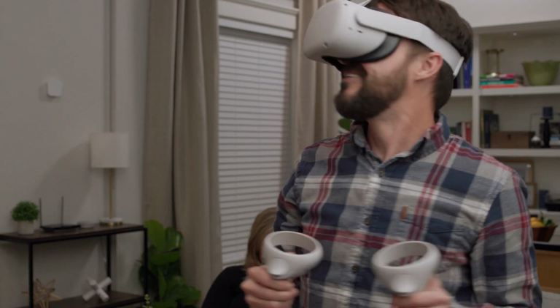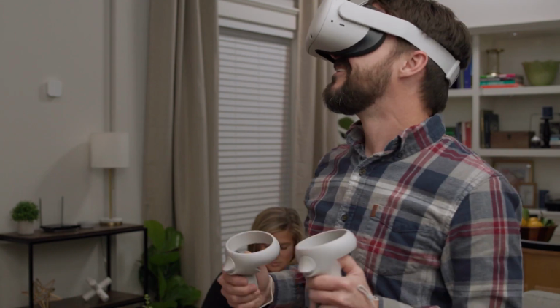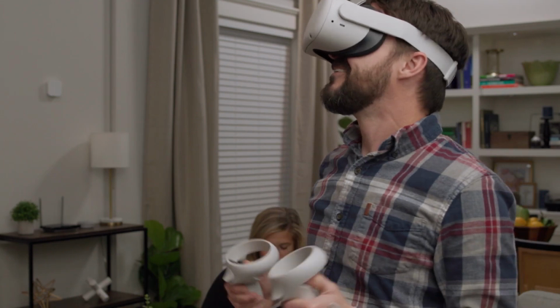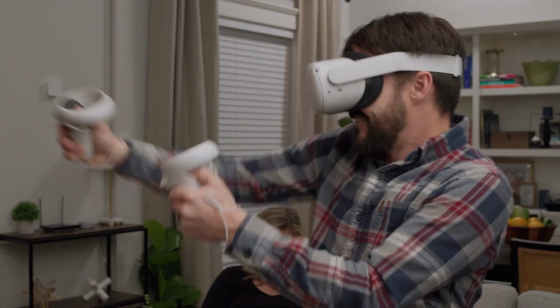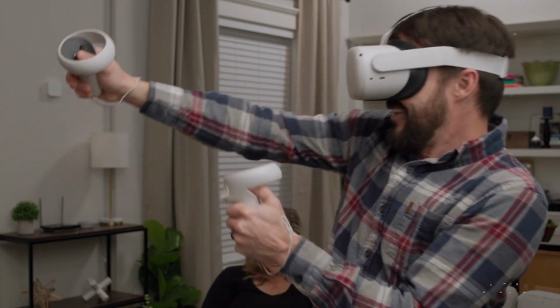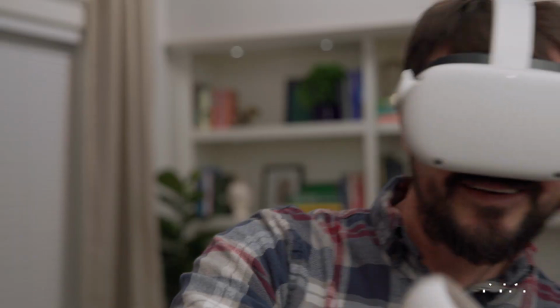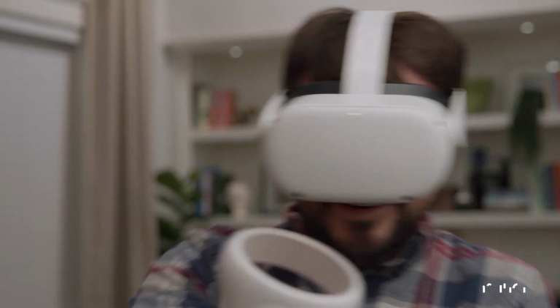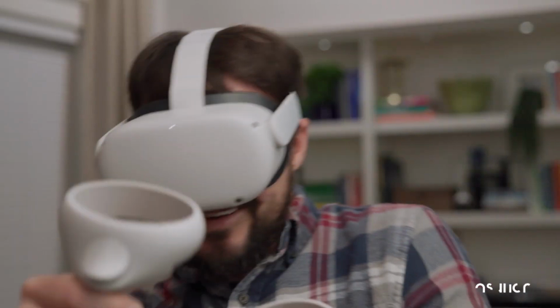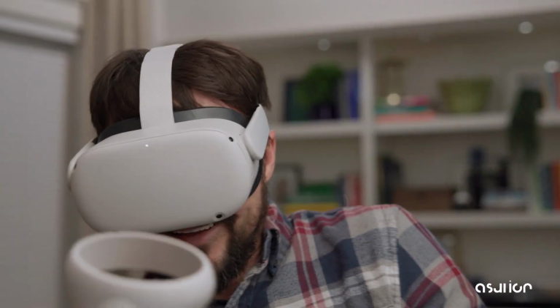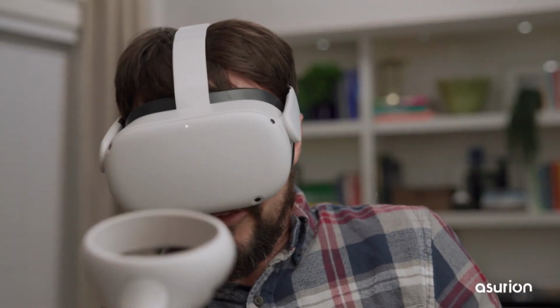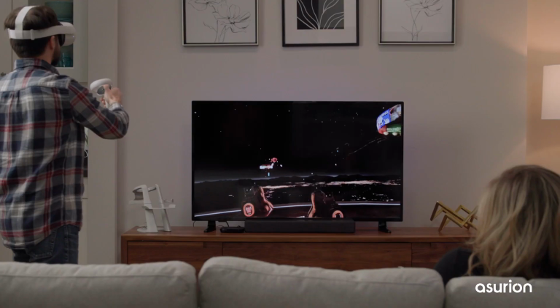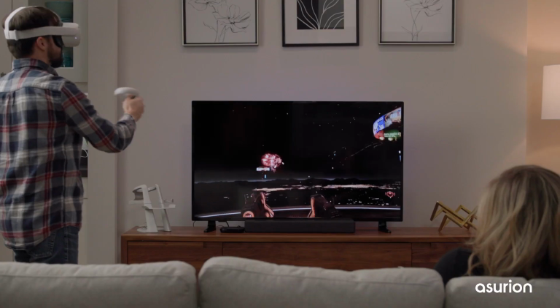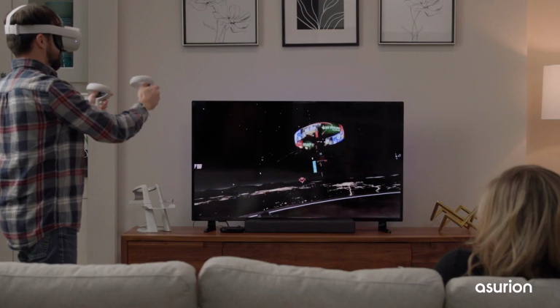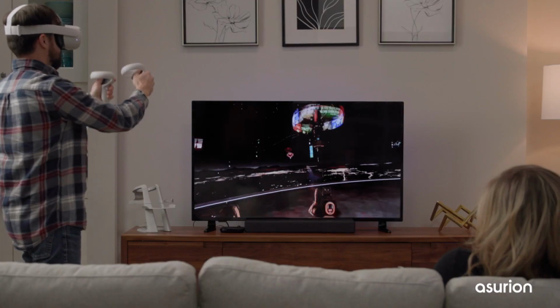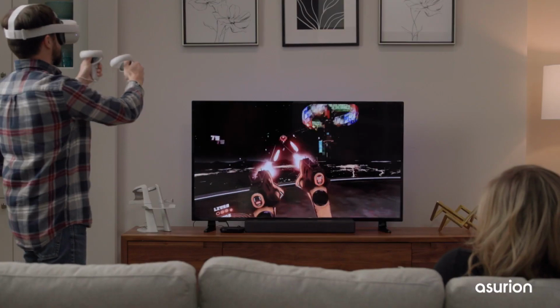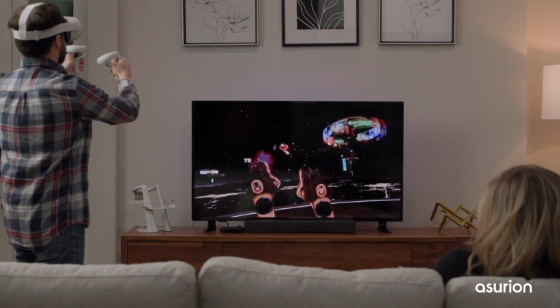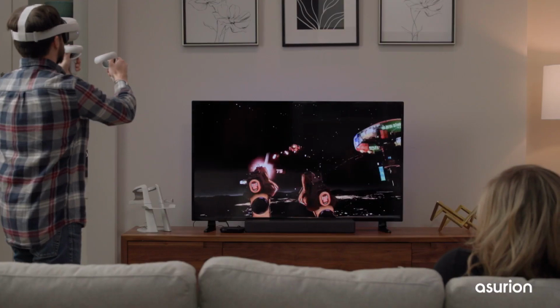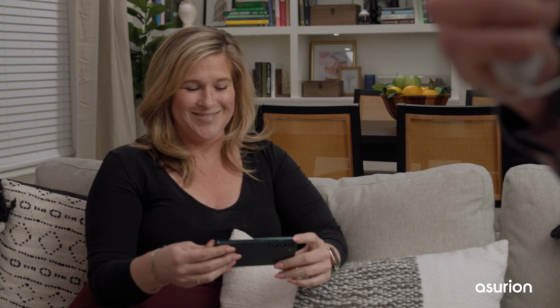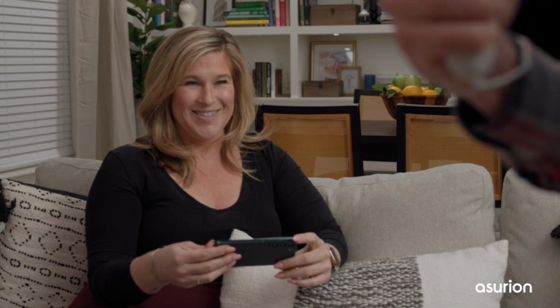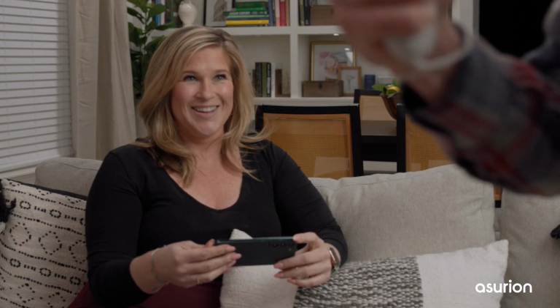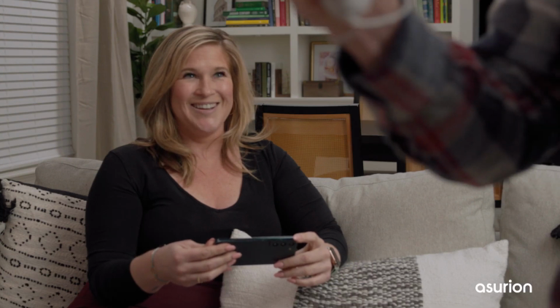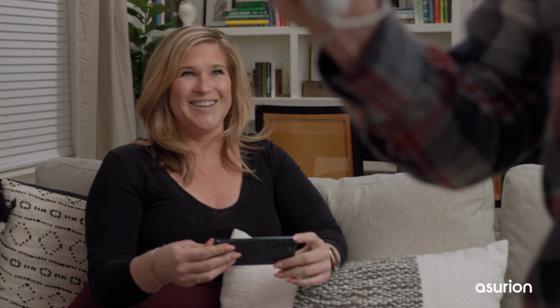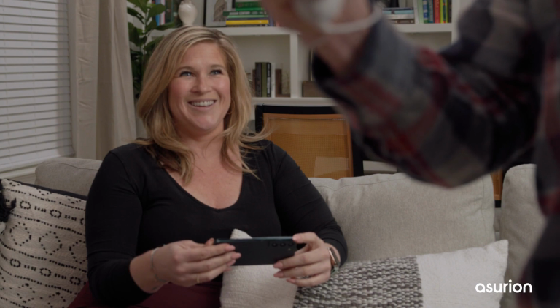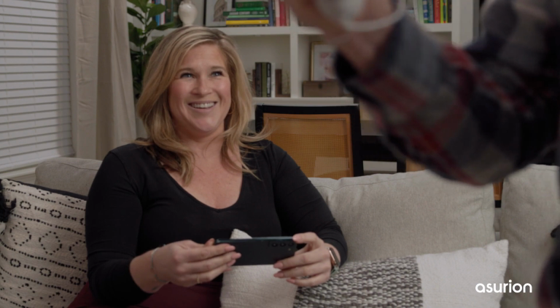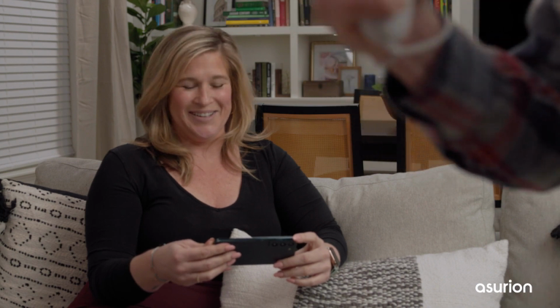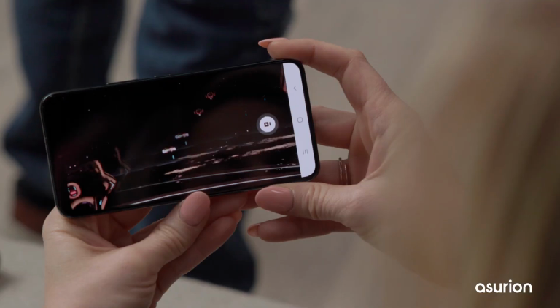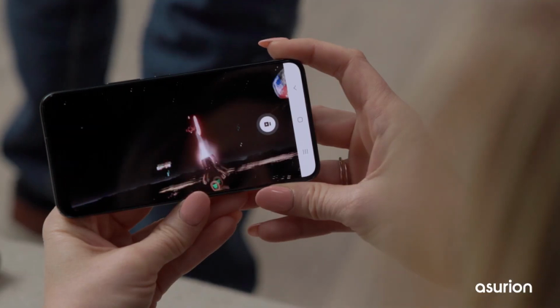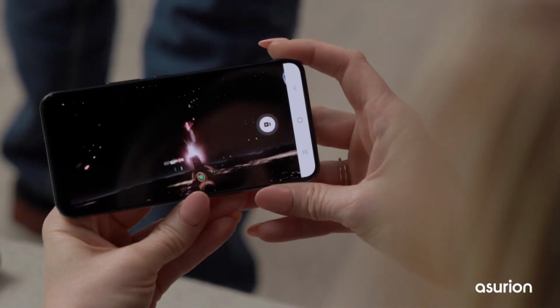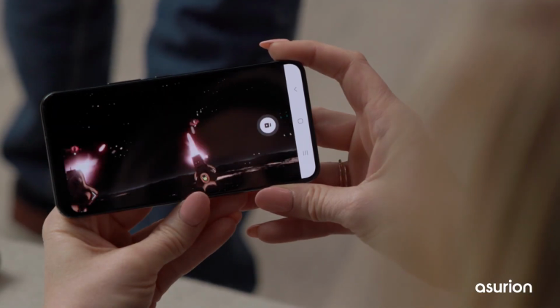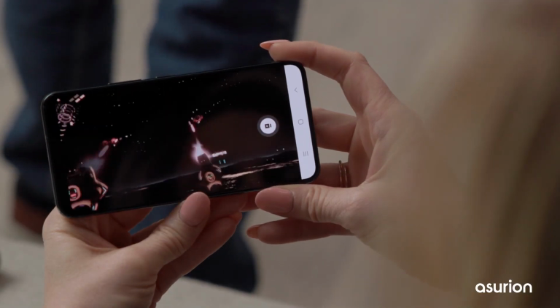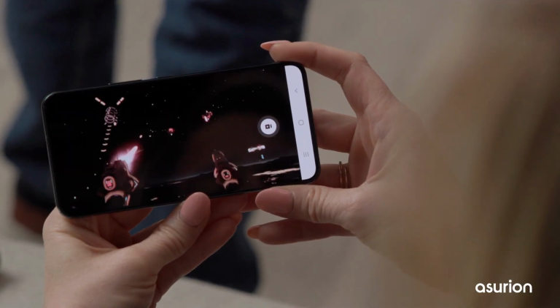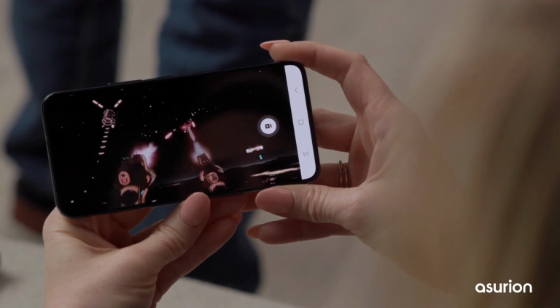Want your friends to join in on your VR fun? Include them in the action by casting your Oculus to your TV, your PC, or your phone. Here's how.